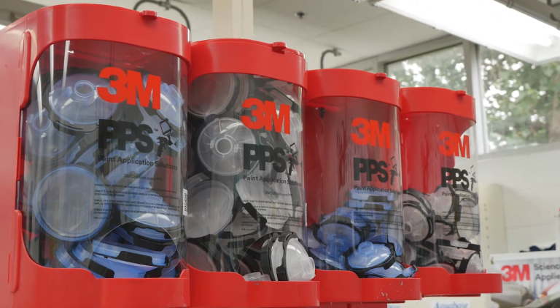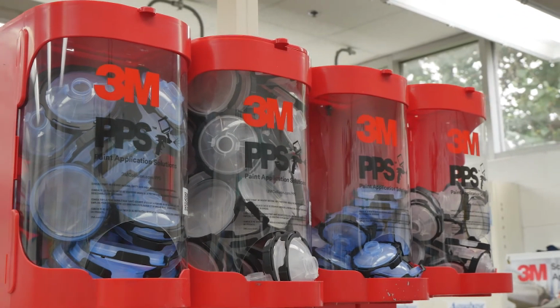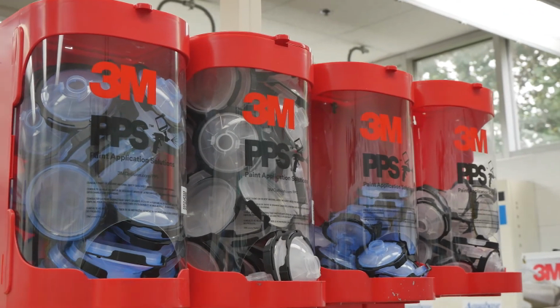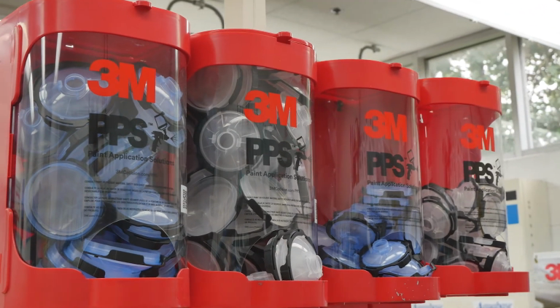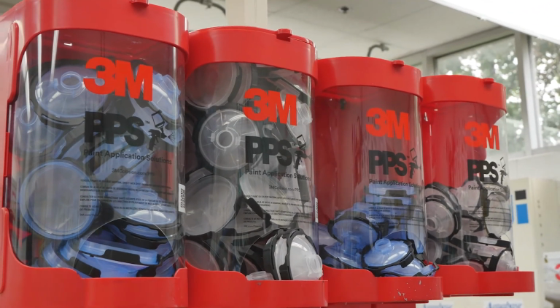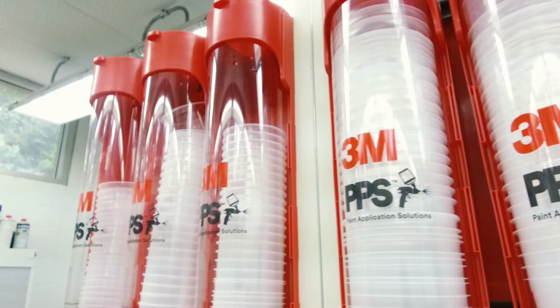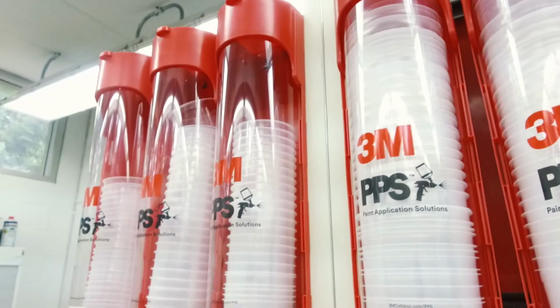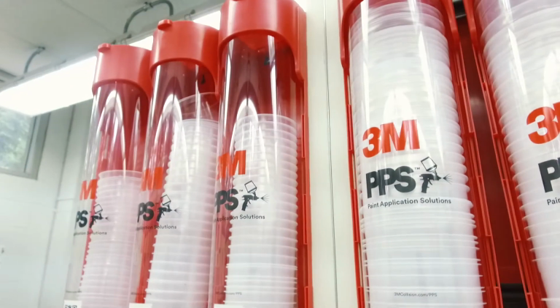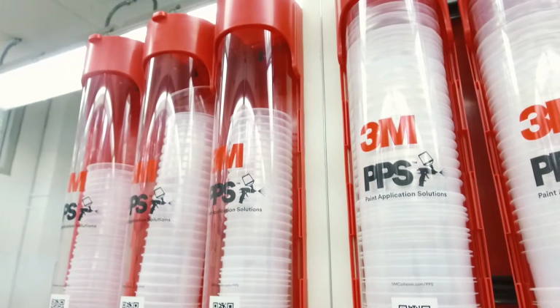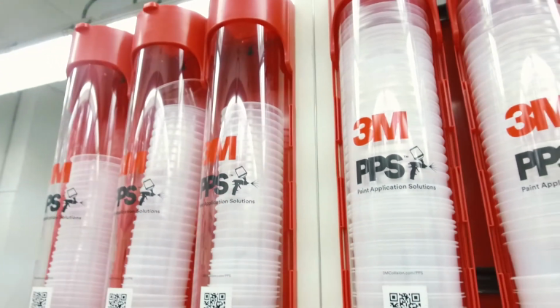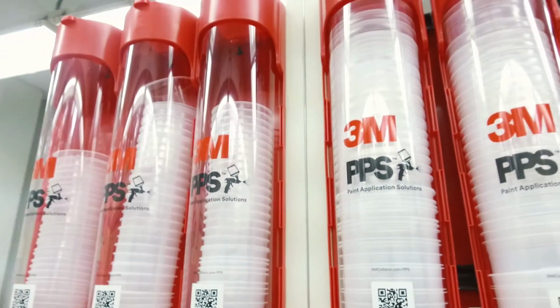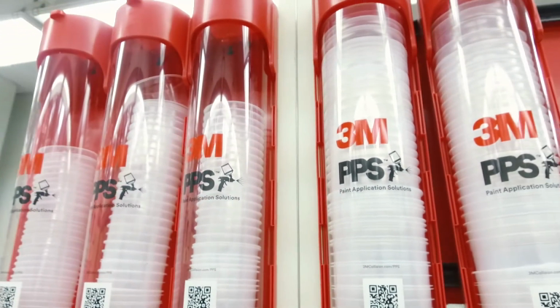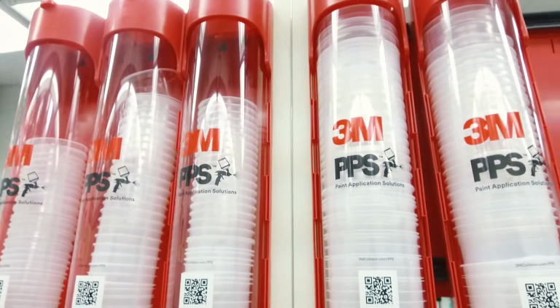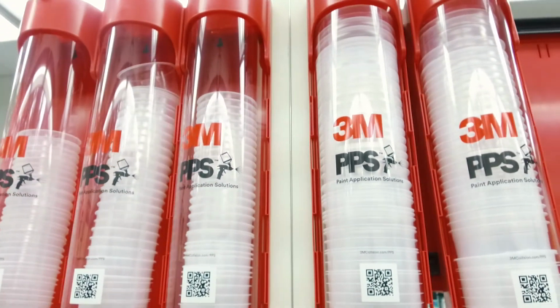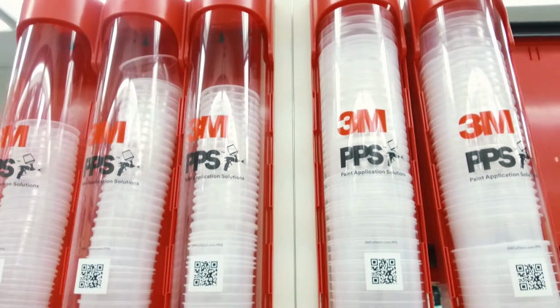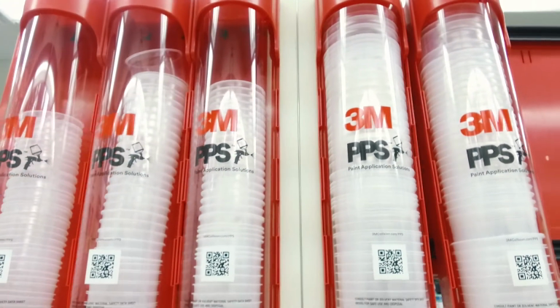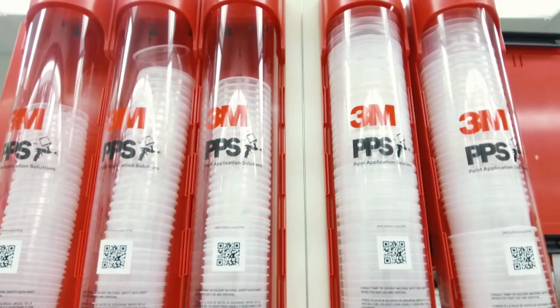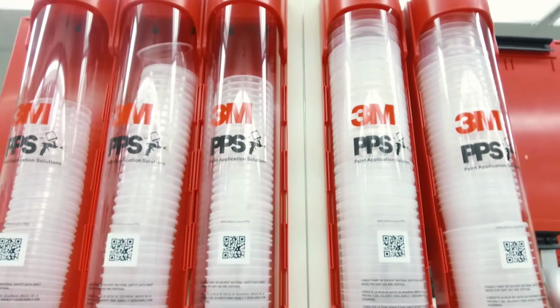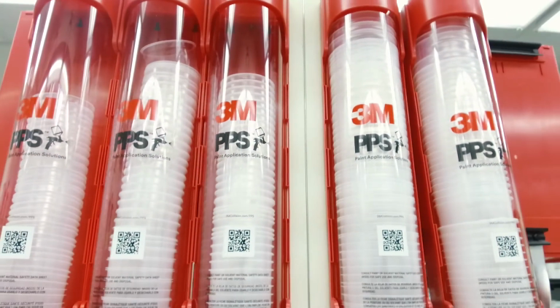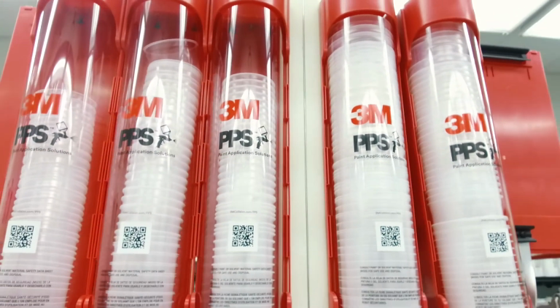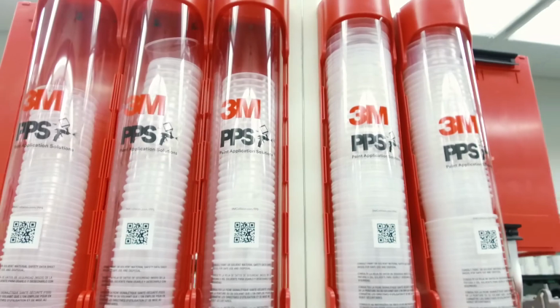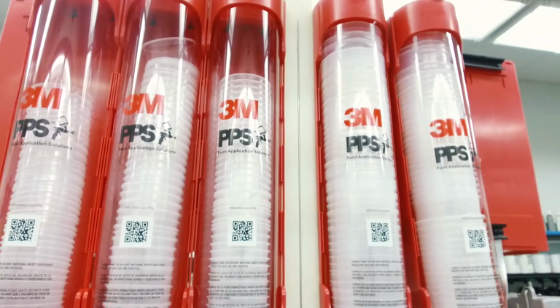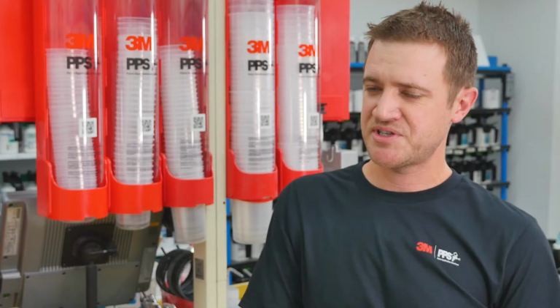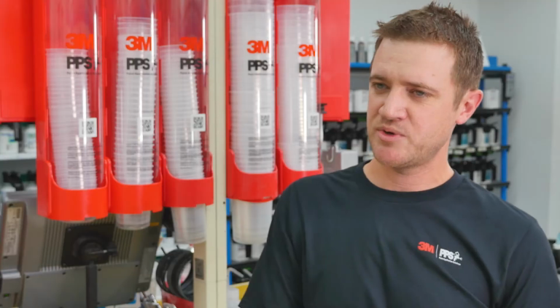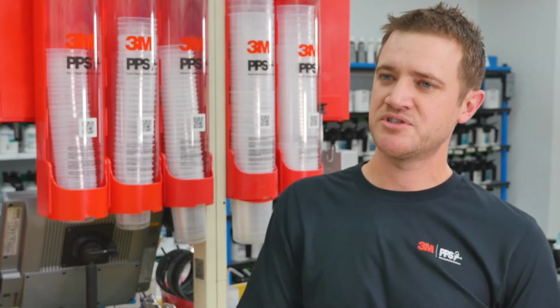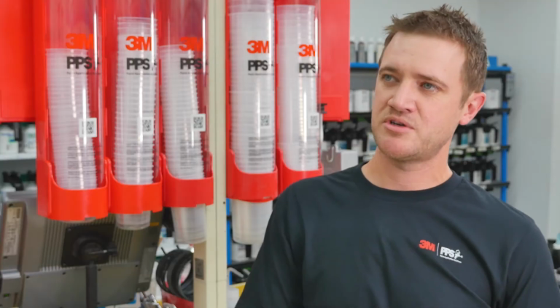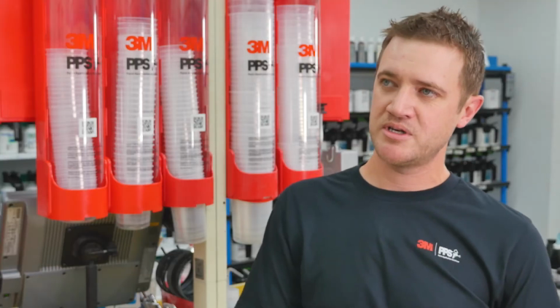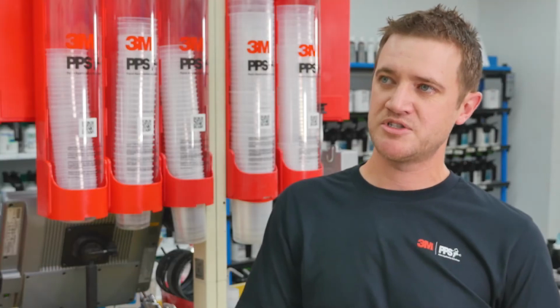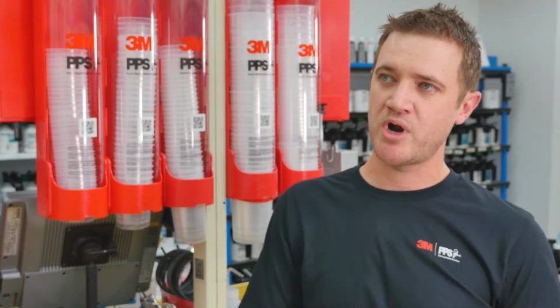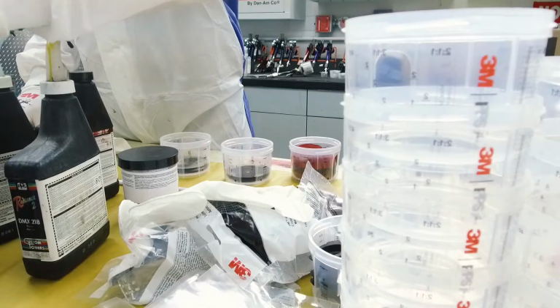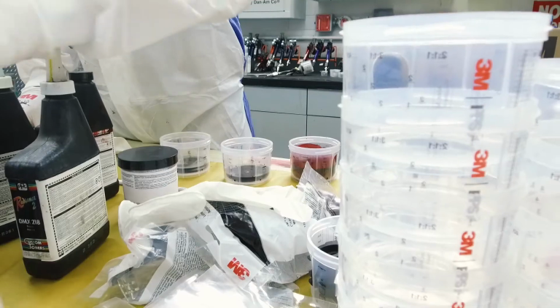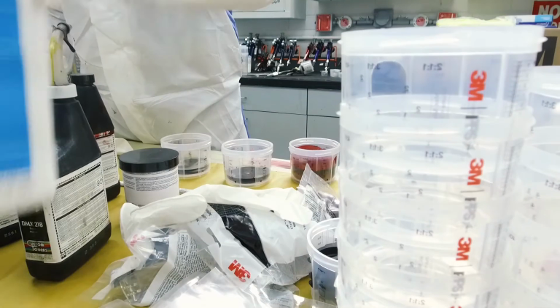I have been using 3M PPS since, well, I think it was around its launch point. It was actually when I started spraying waterborne.